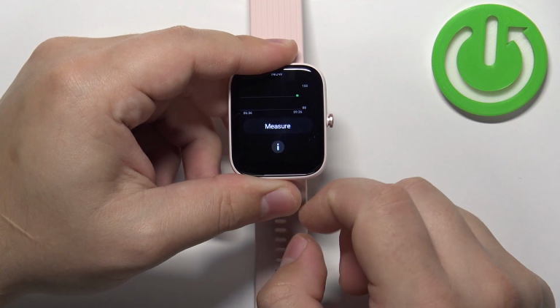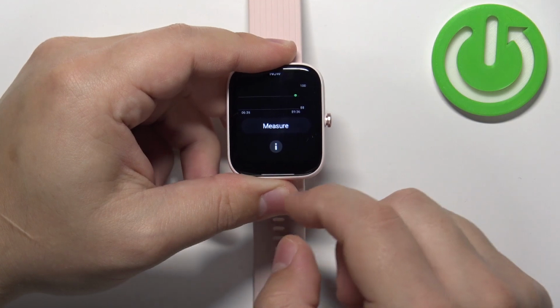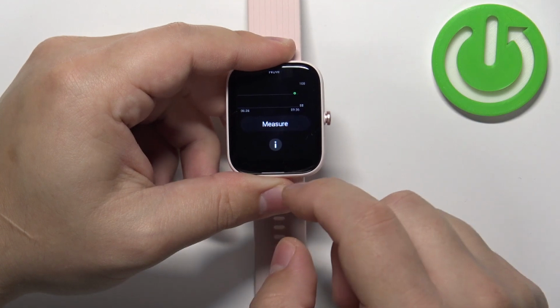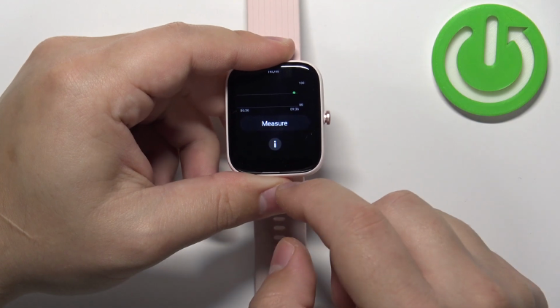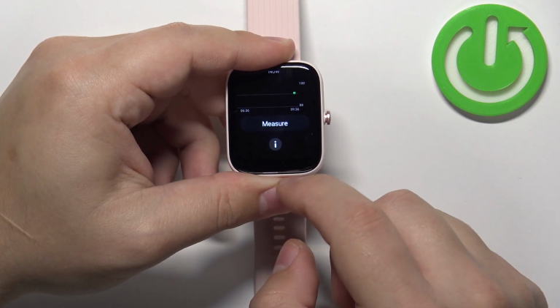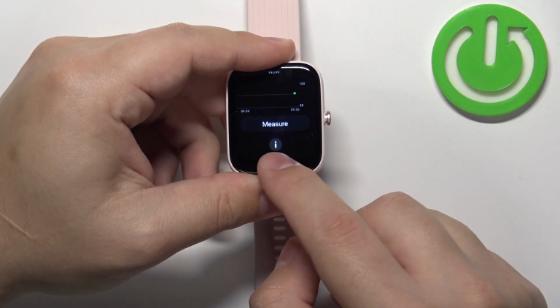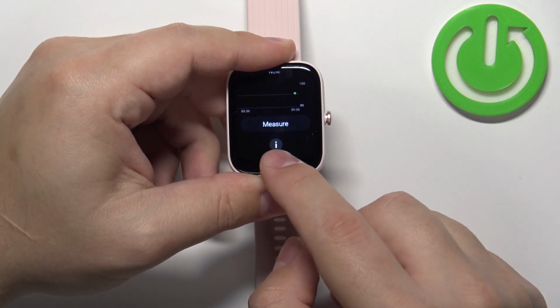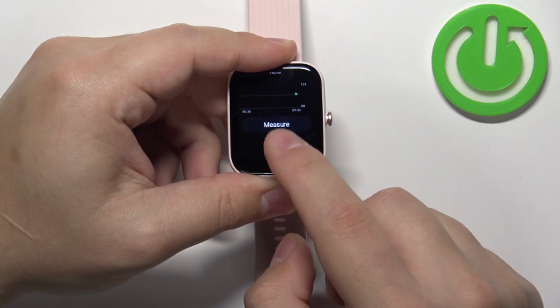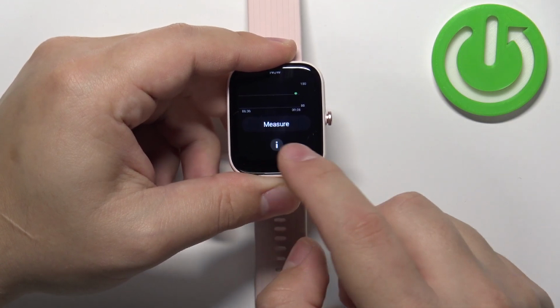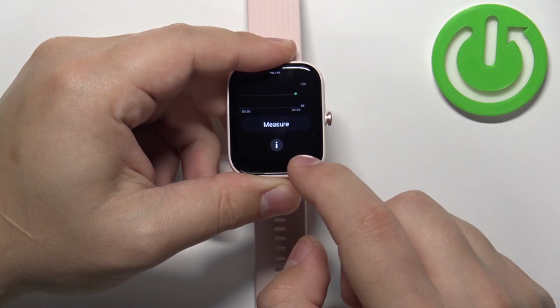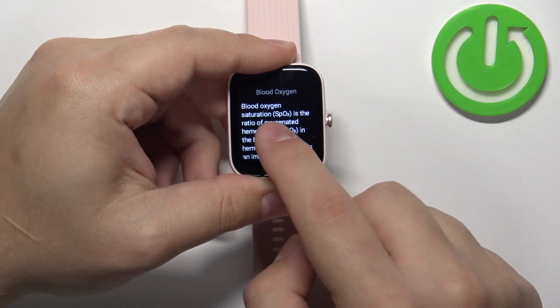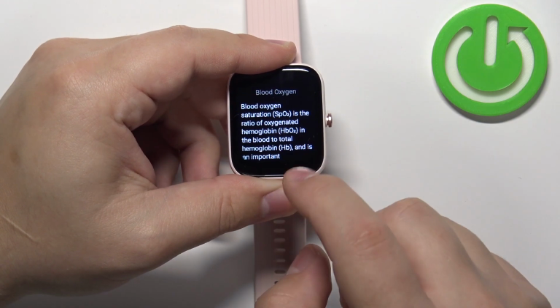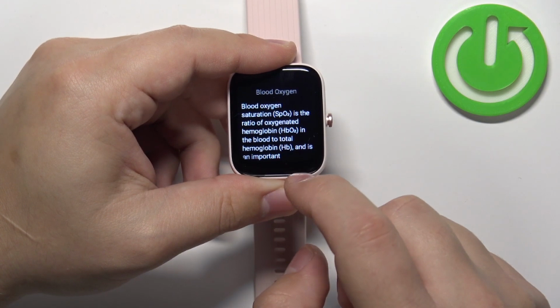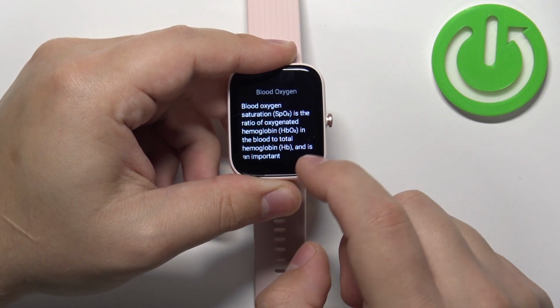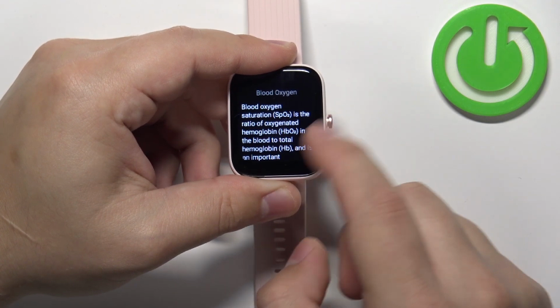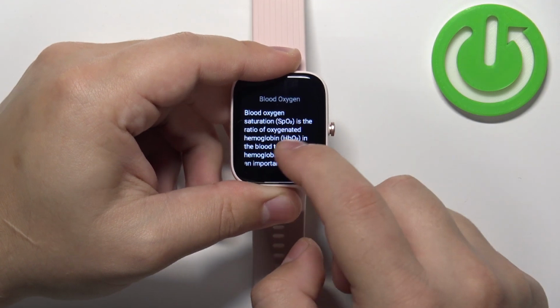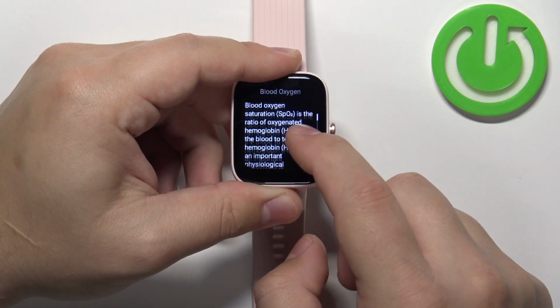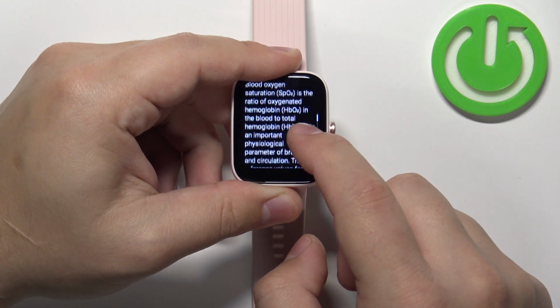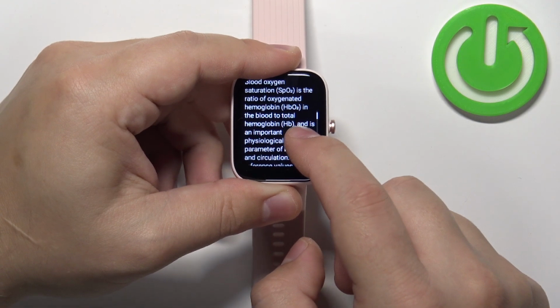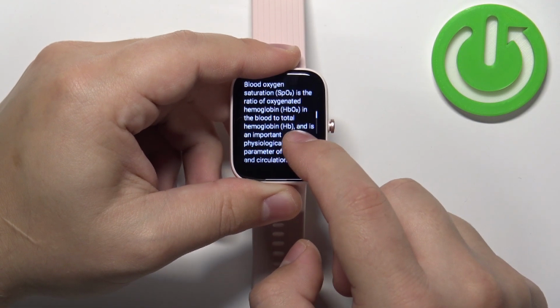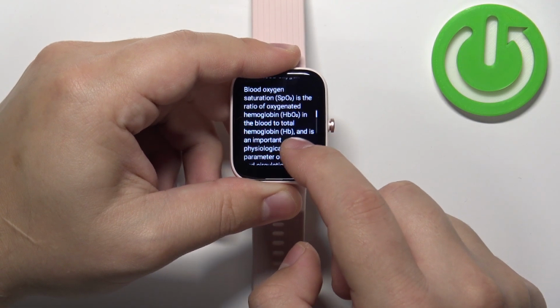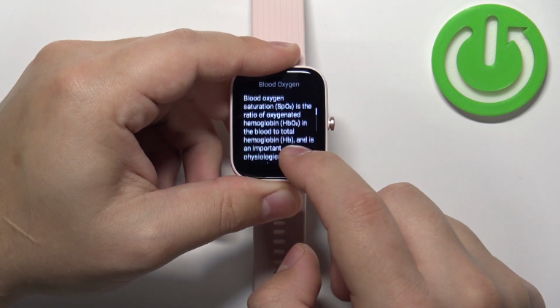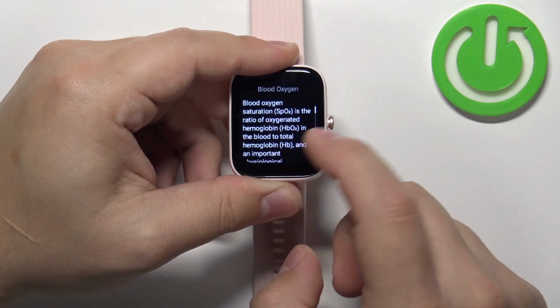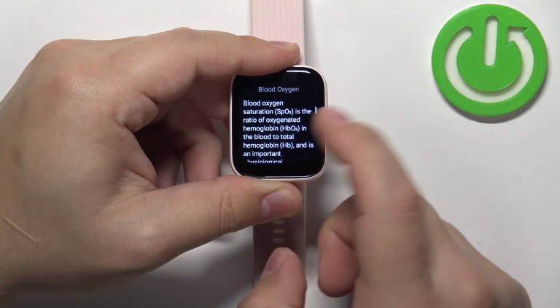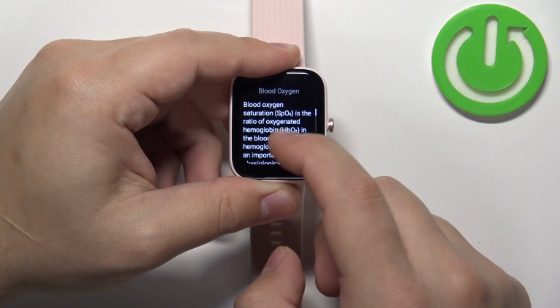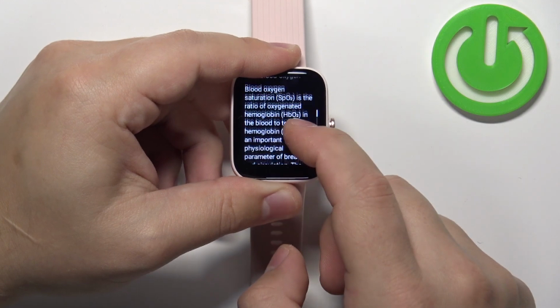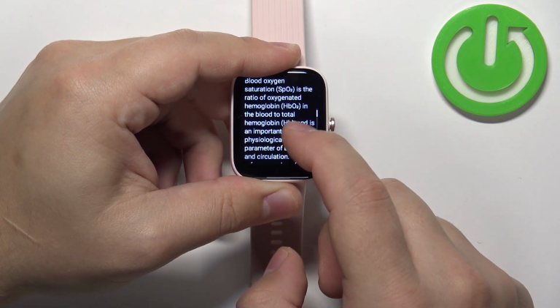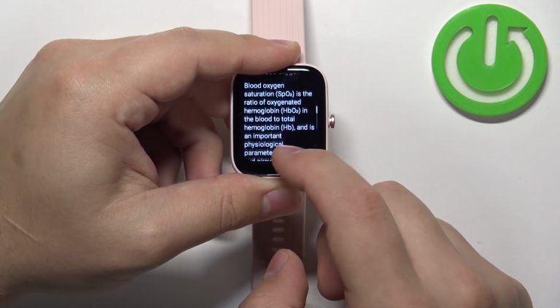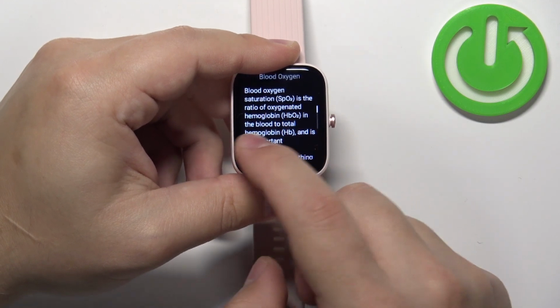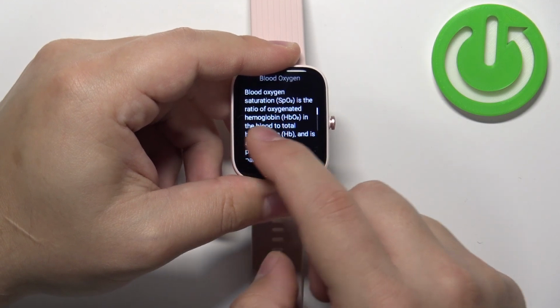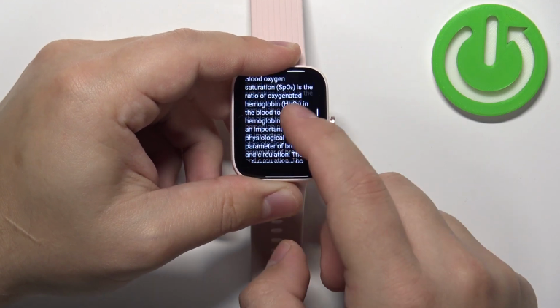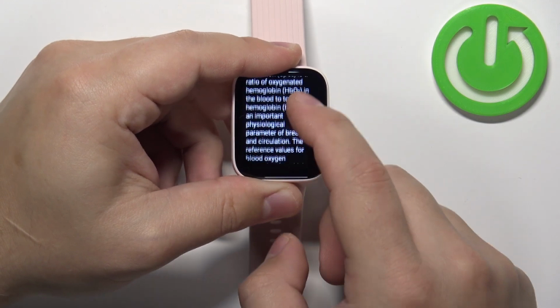And here you have the info icon. You can tap on it and it basically tells you what blood oxygen is.